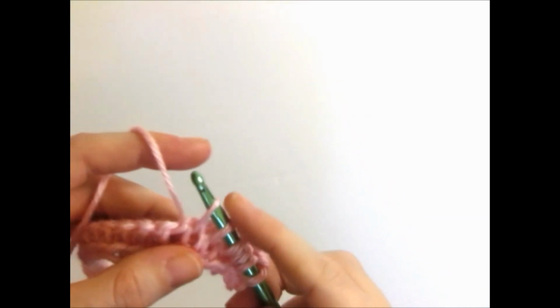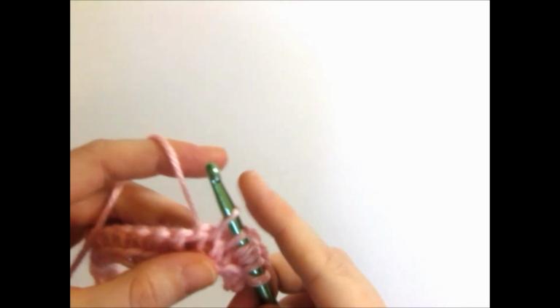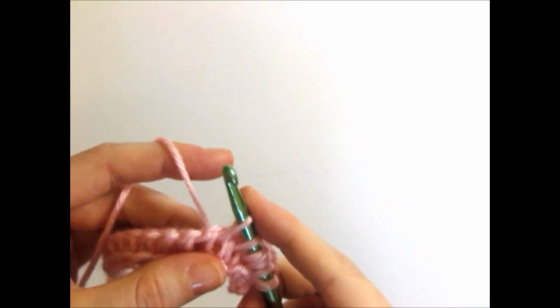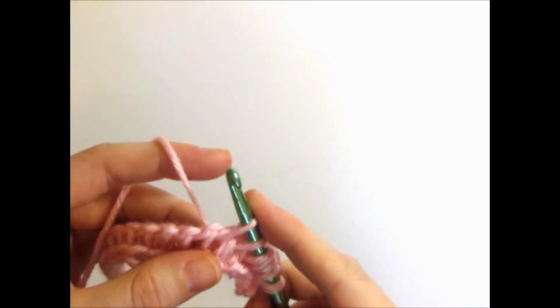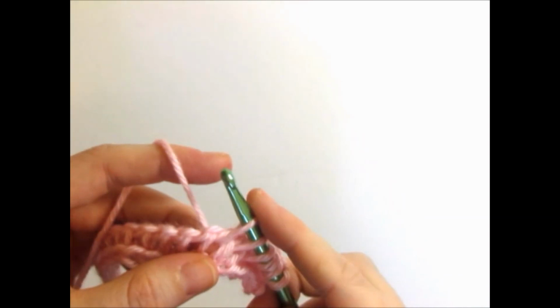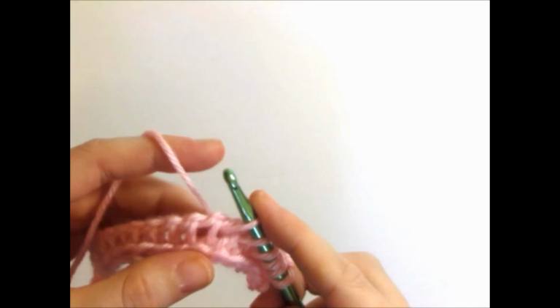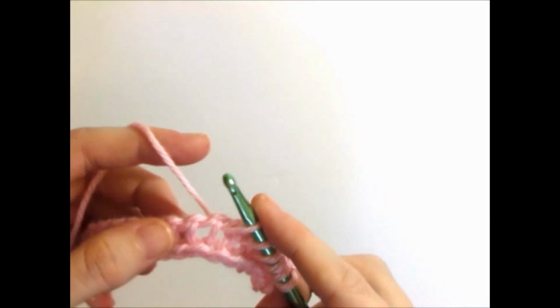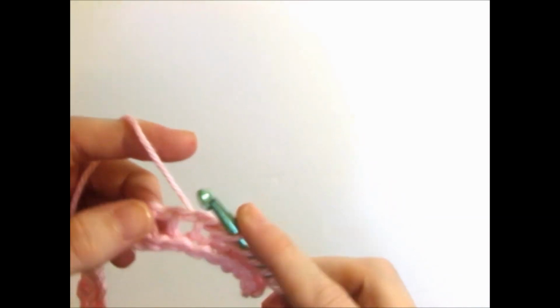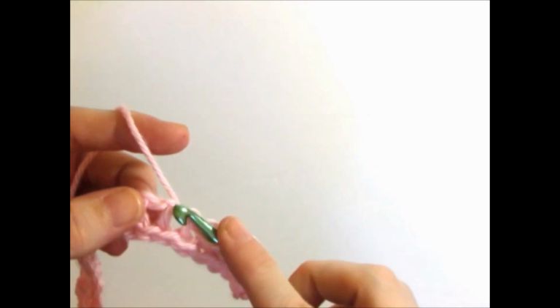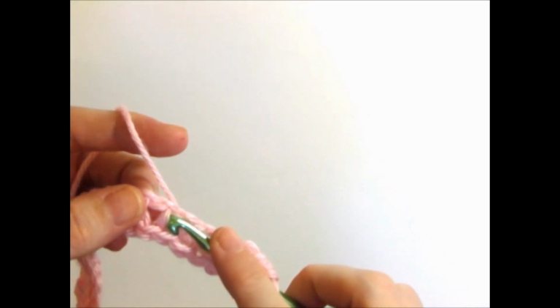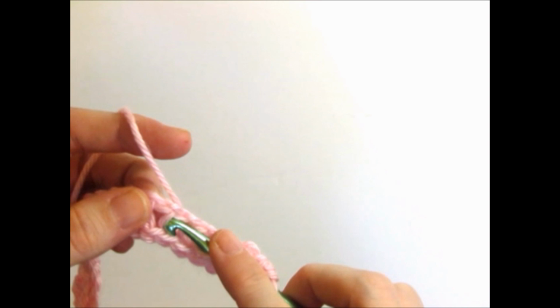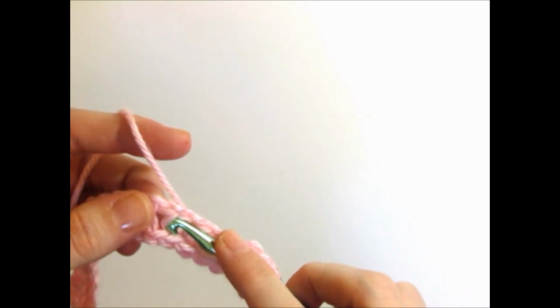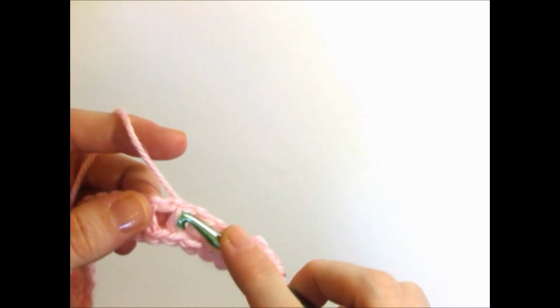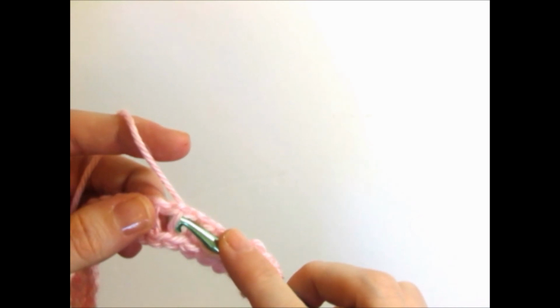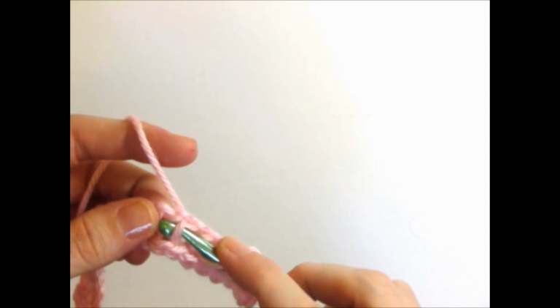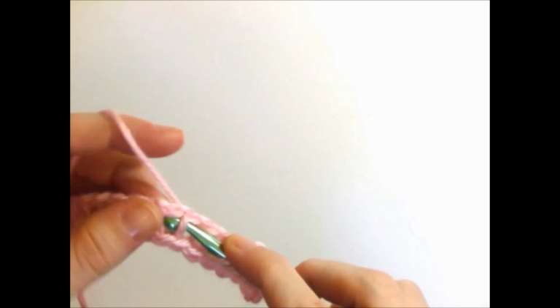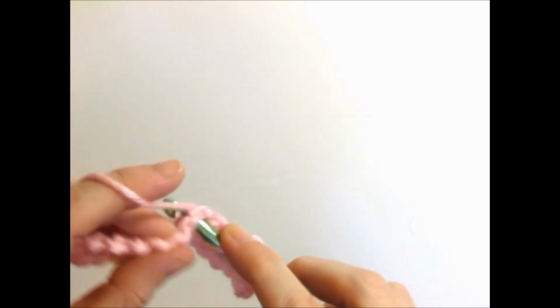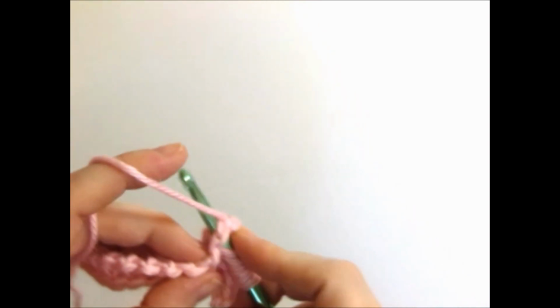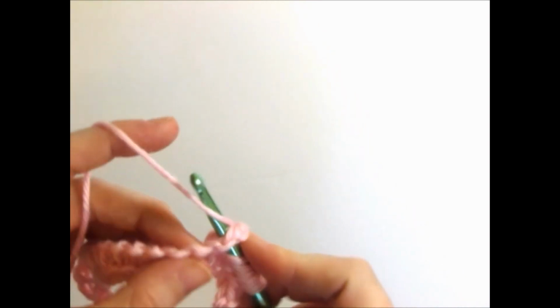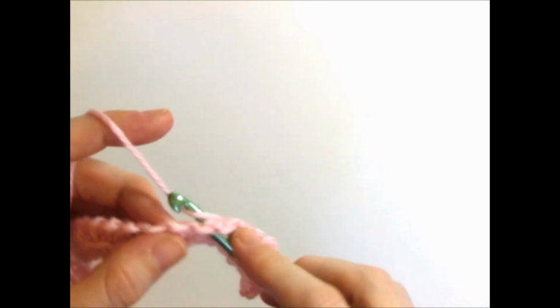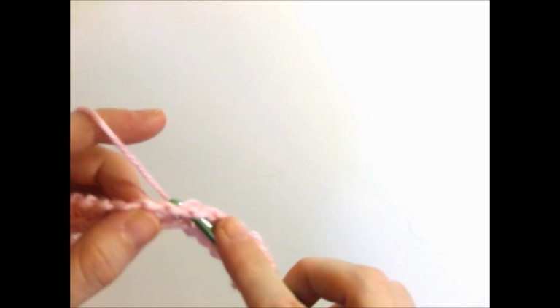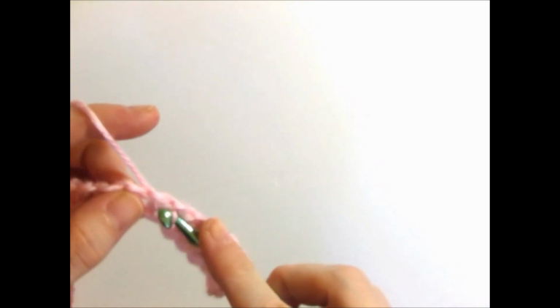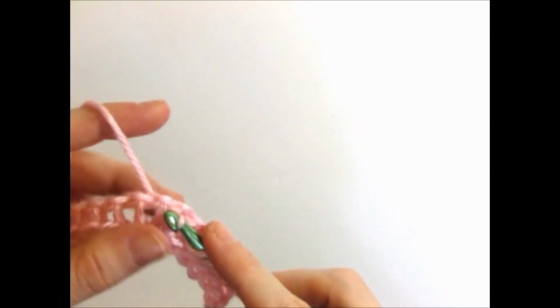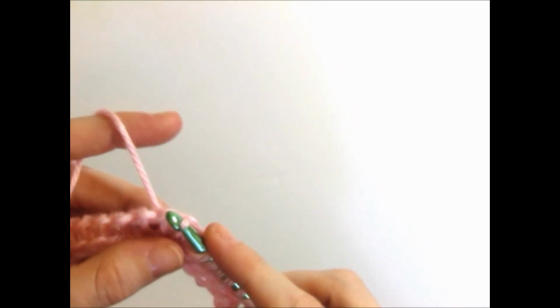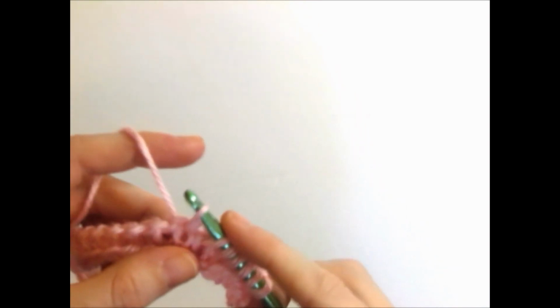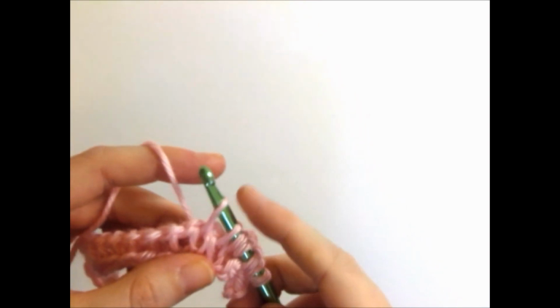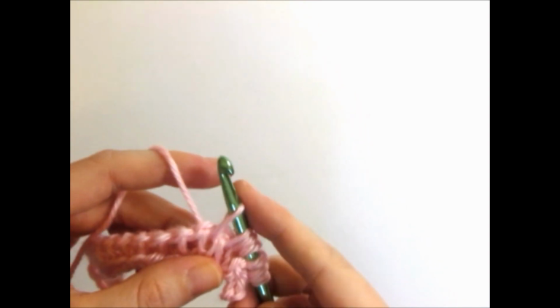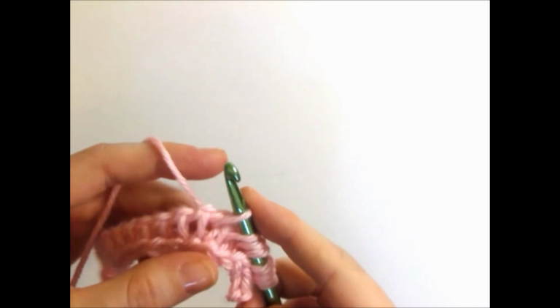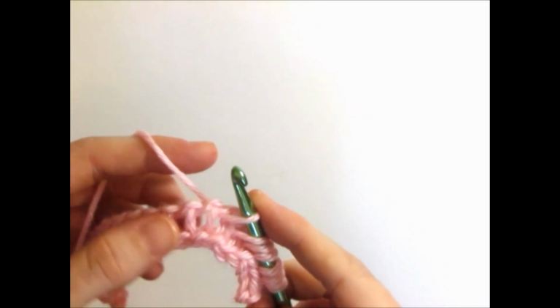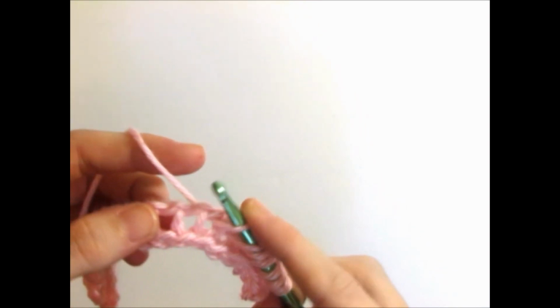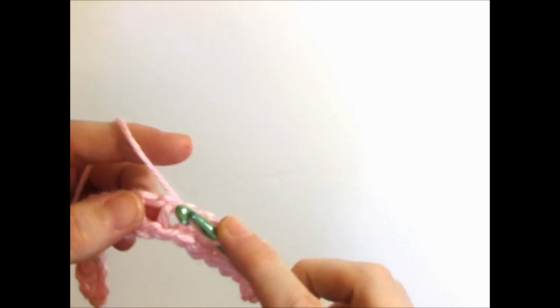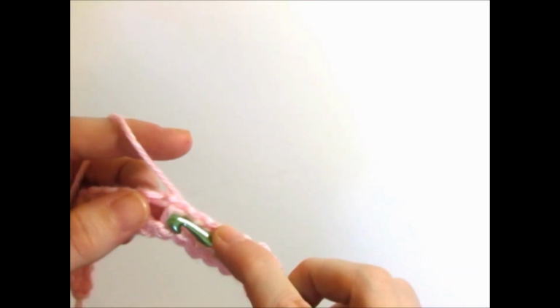If you do not know how to Tunisian Crochet, I have a link below to my video on how to Tunisian crochet.